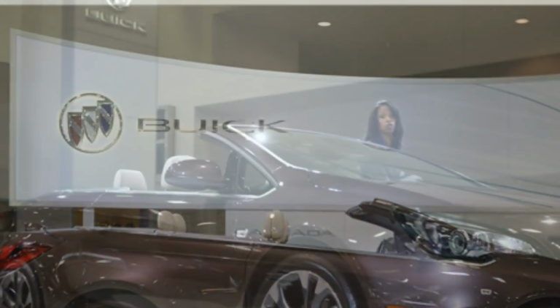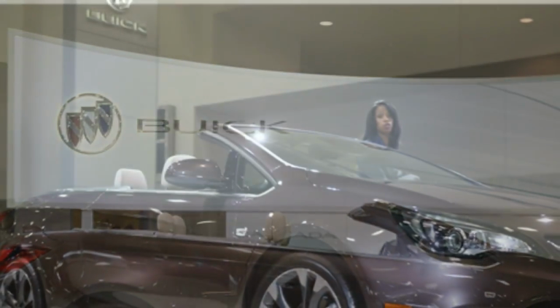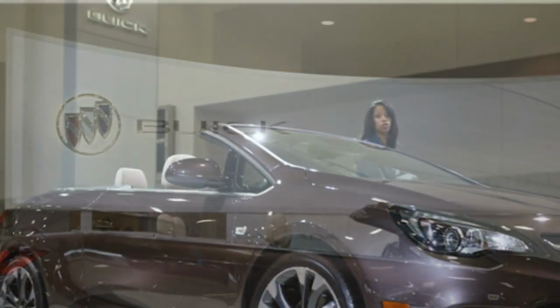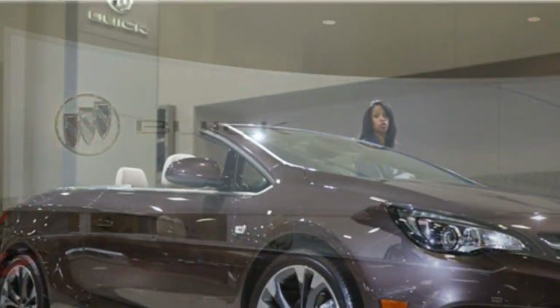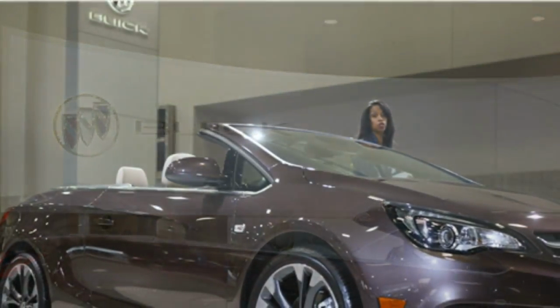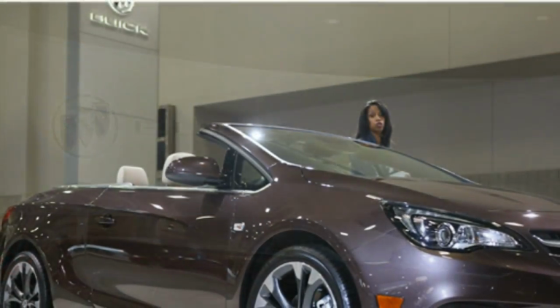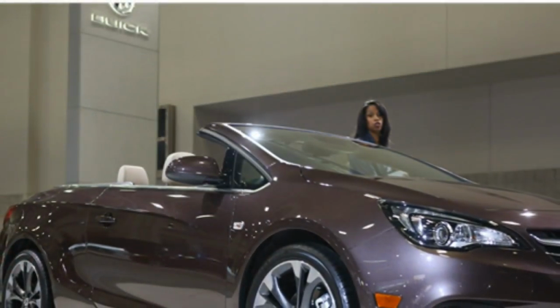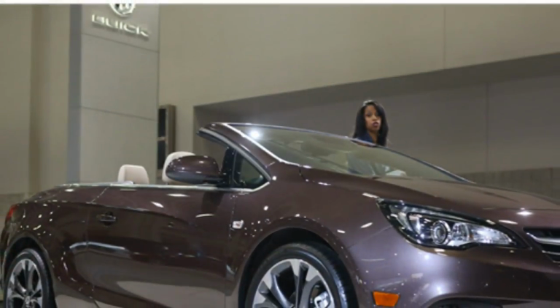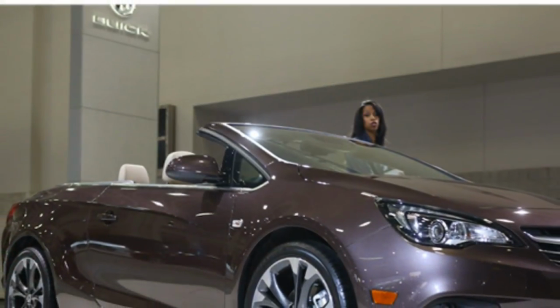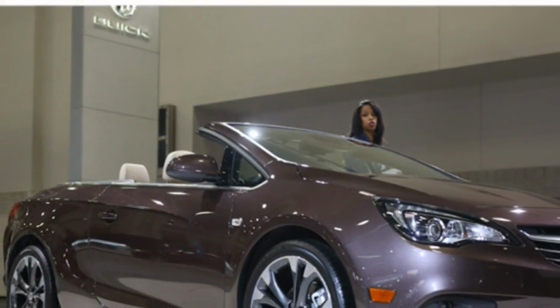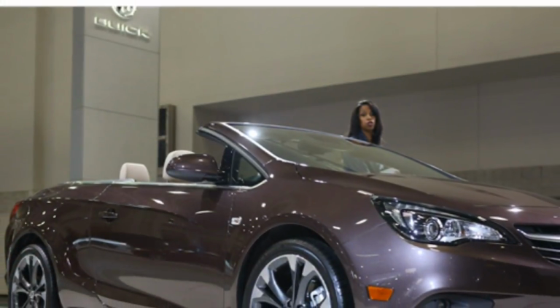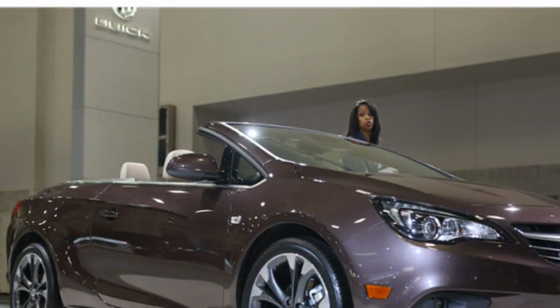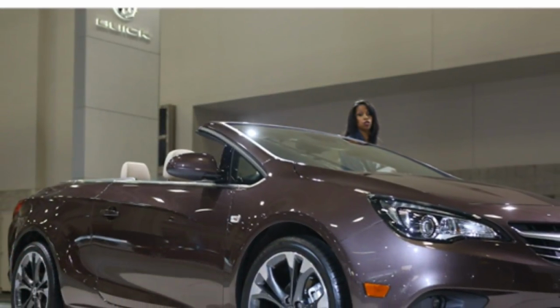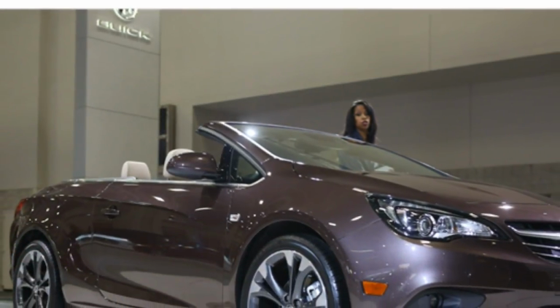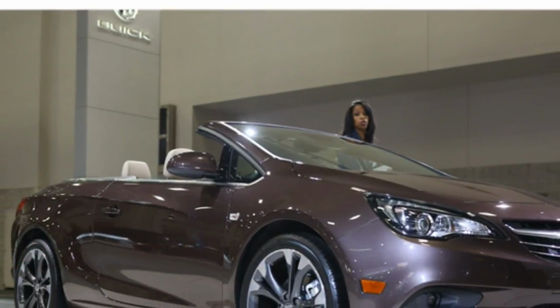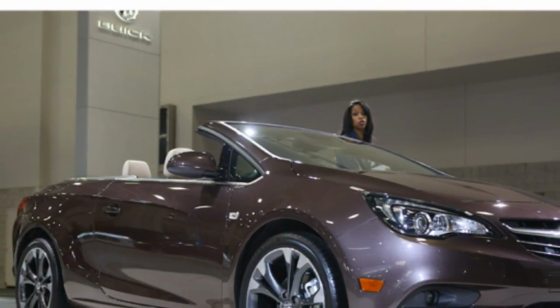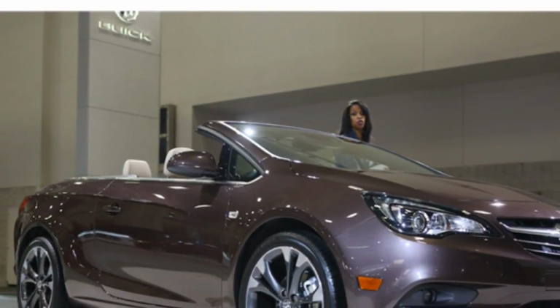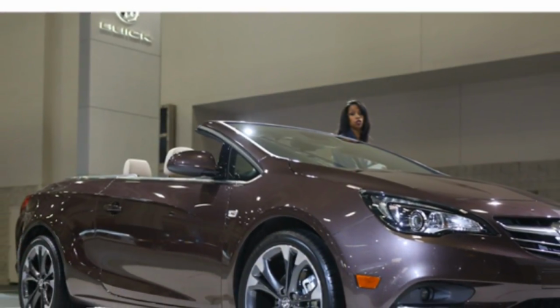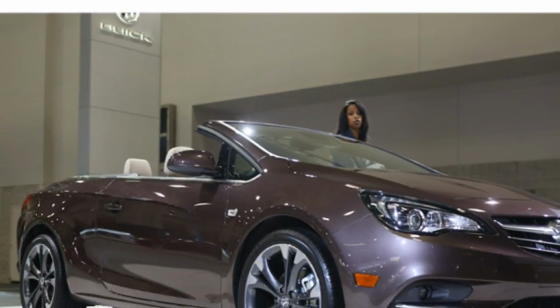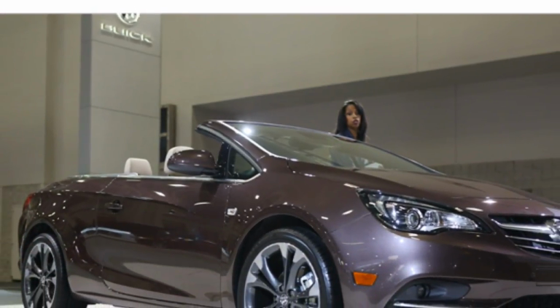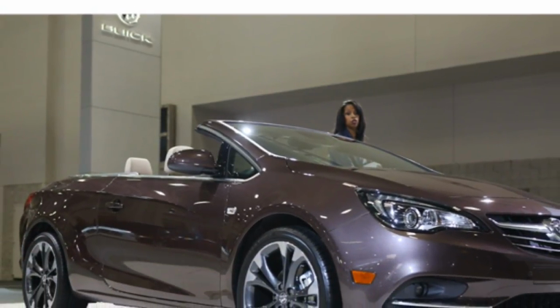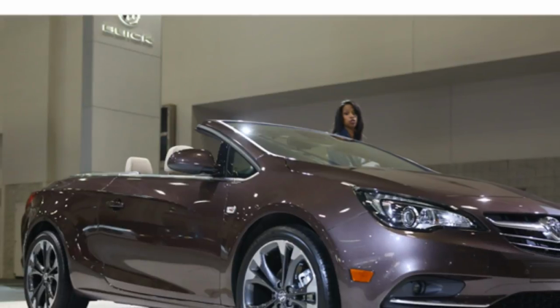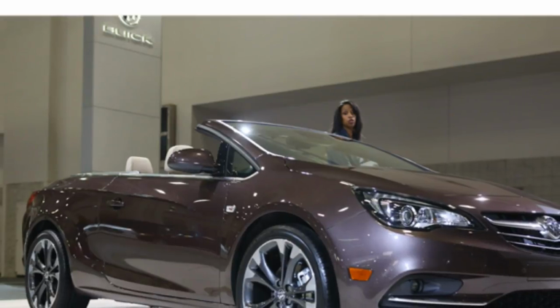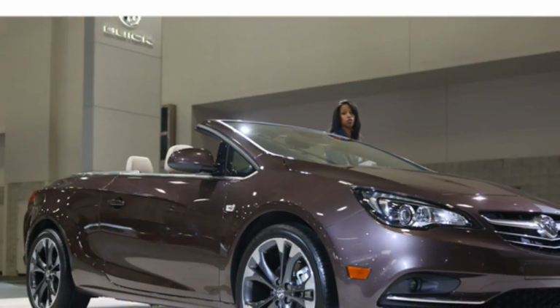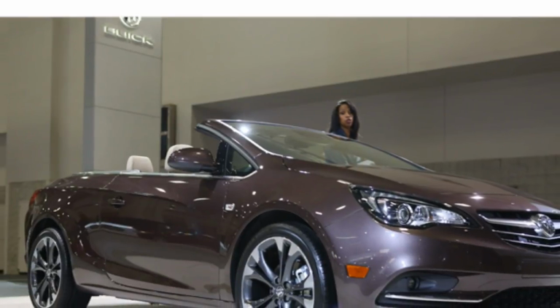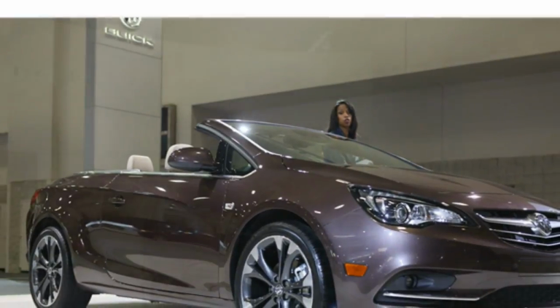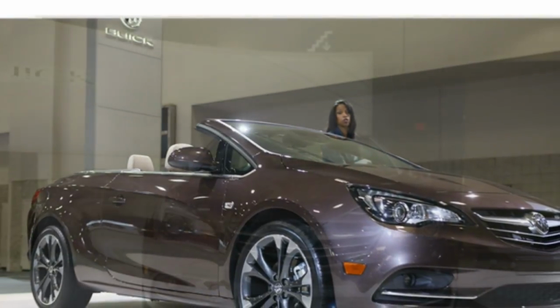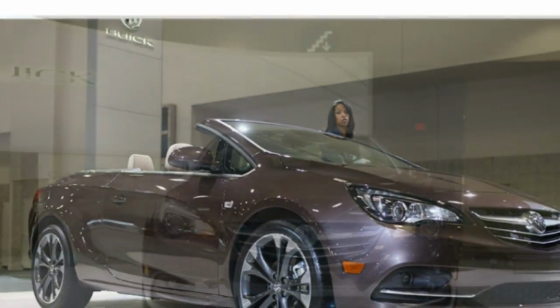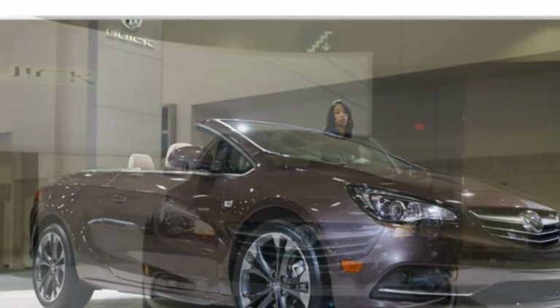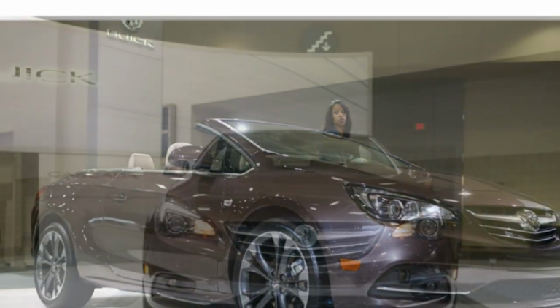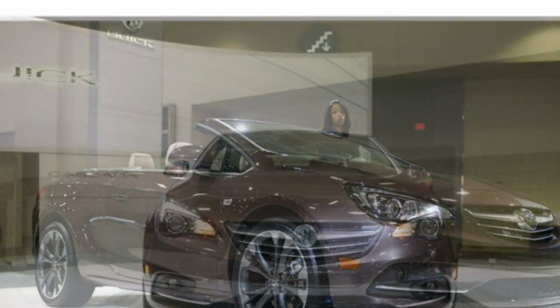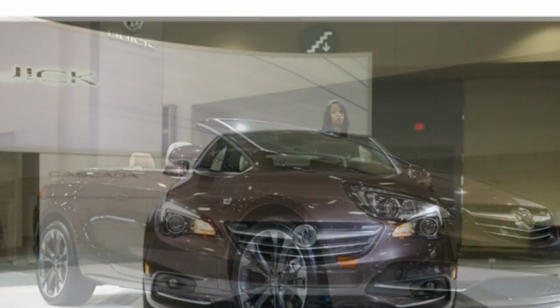Behind the wheel, it's a comfortable cruiser with secure, but not quite sporty, handling ability.